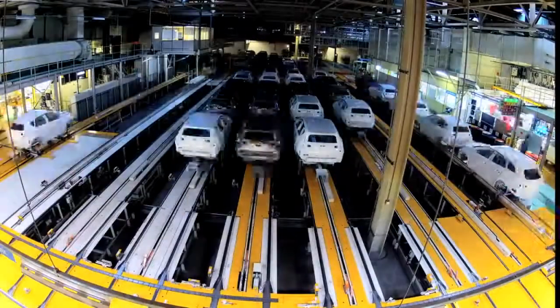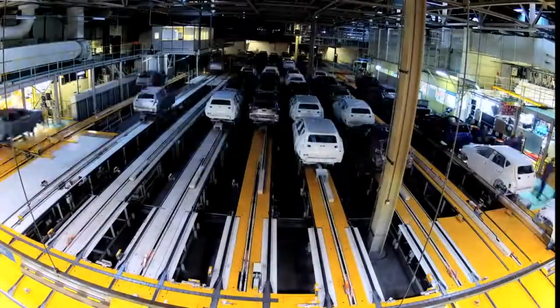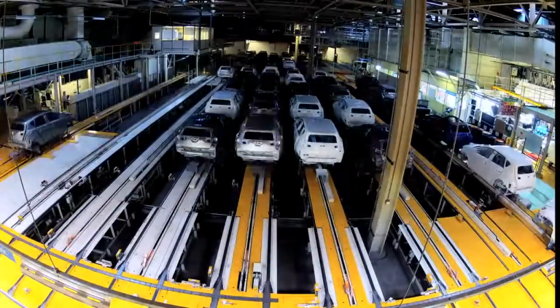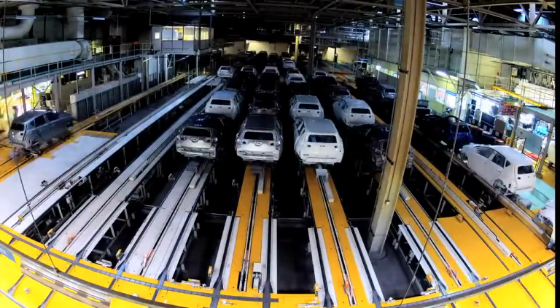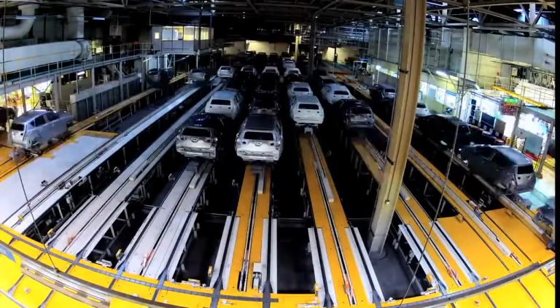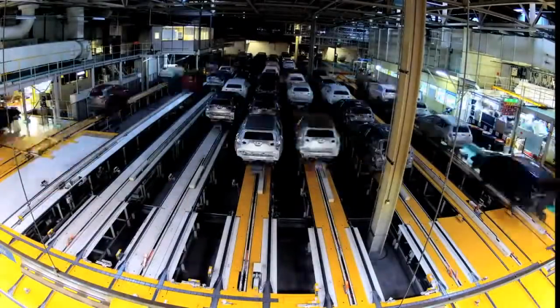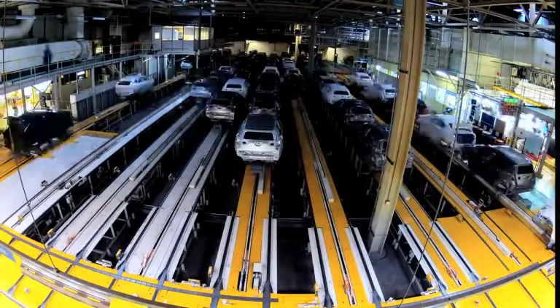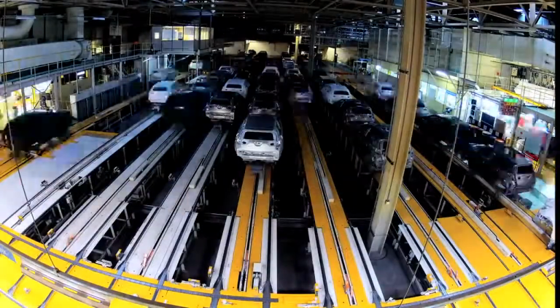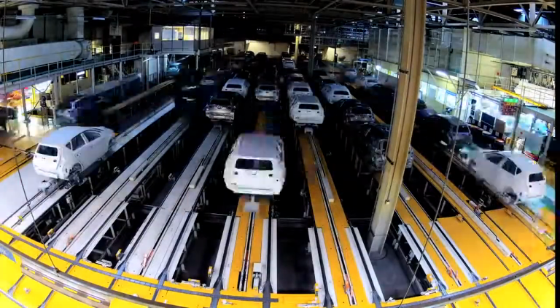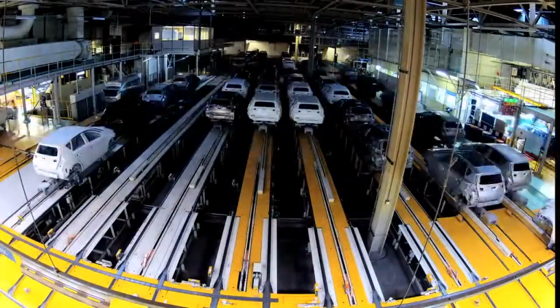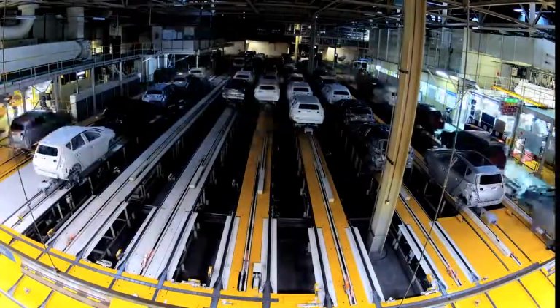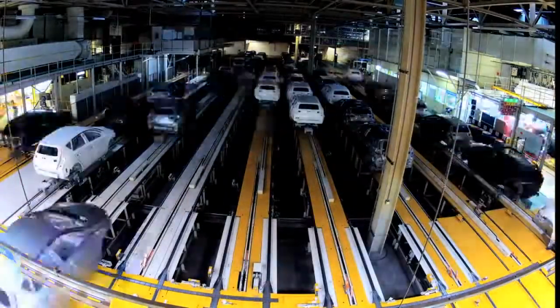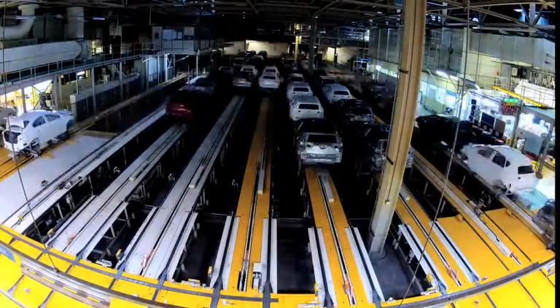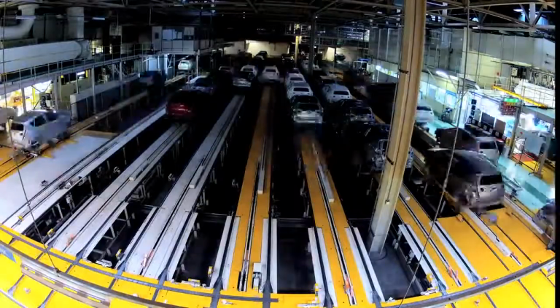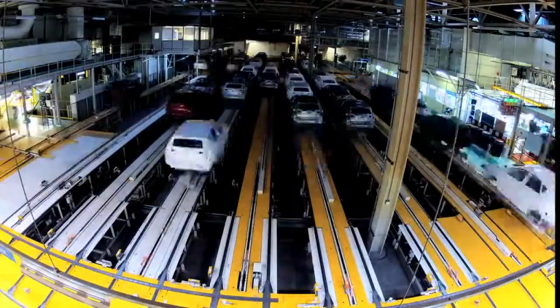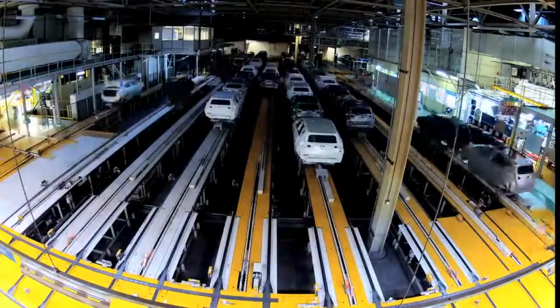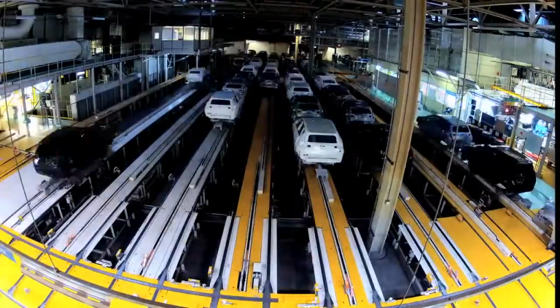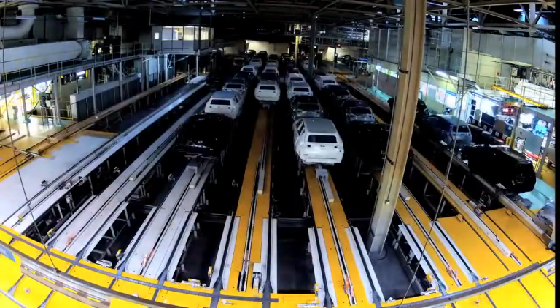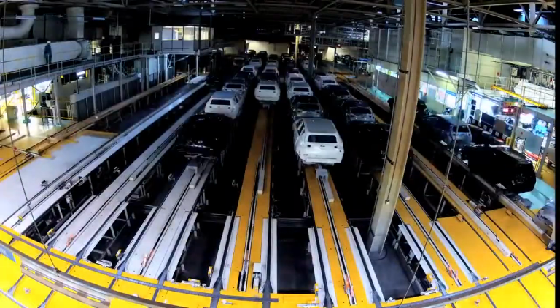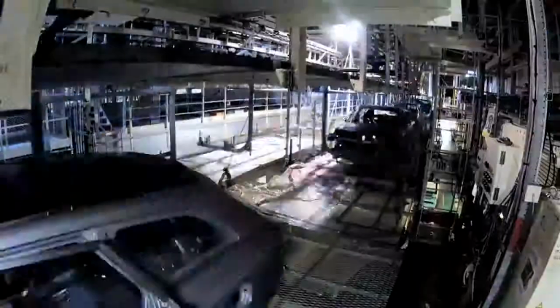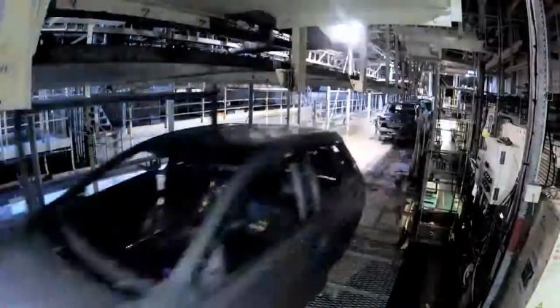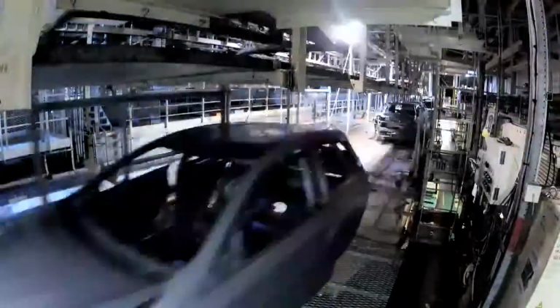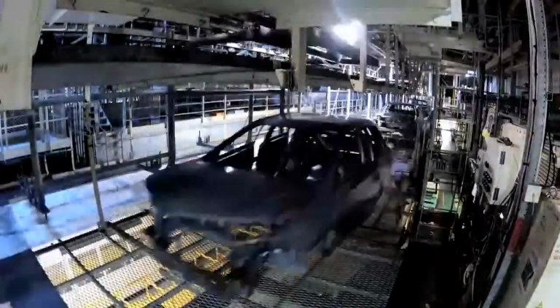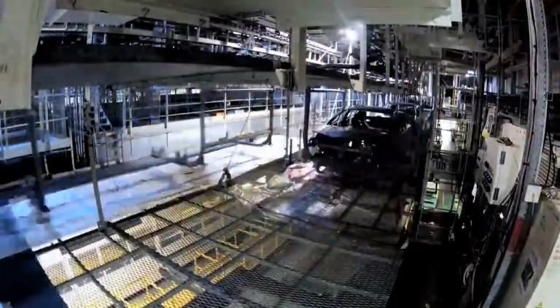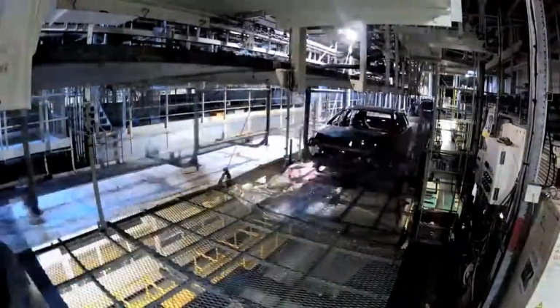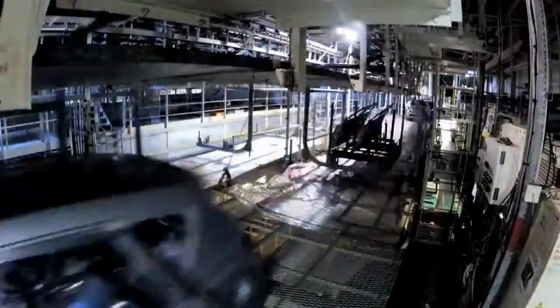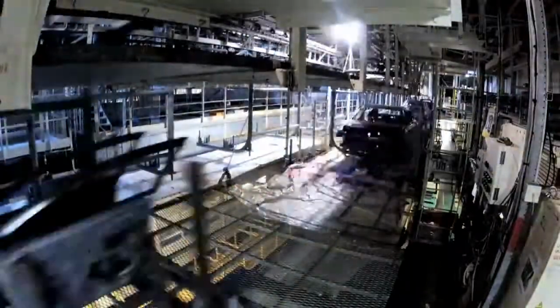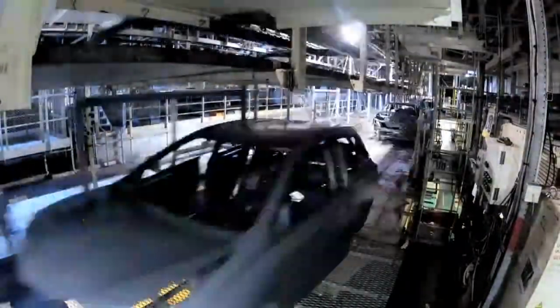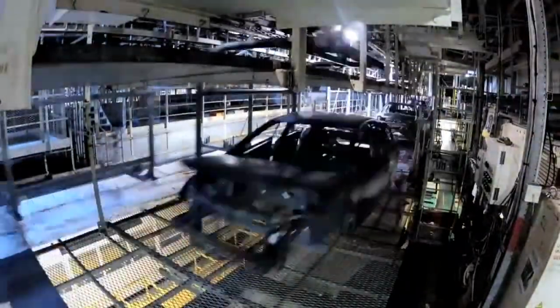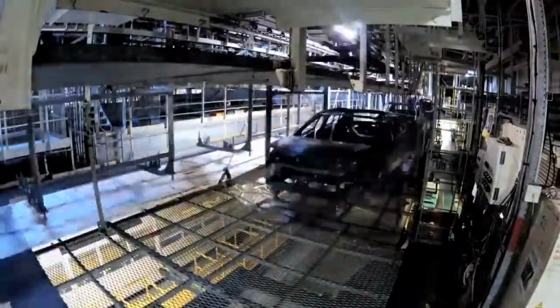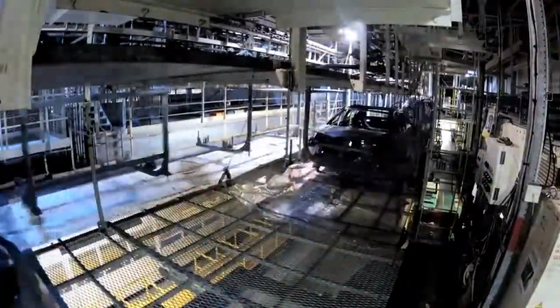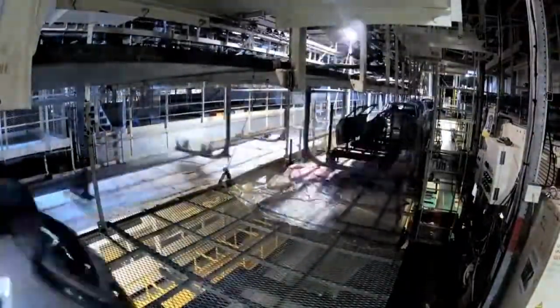From the lift out to weld to the lift to assembly, we are probably 14 to 15 hours.